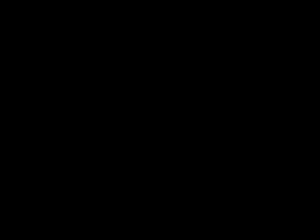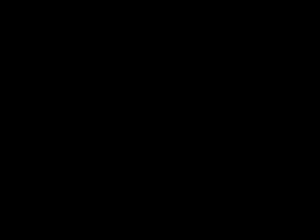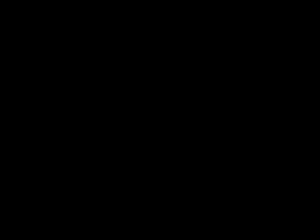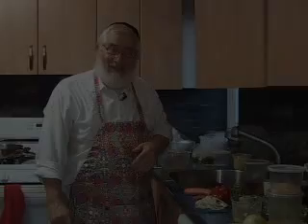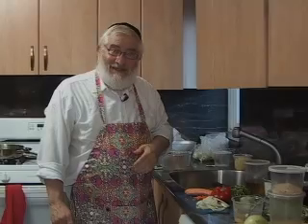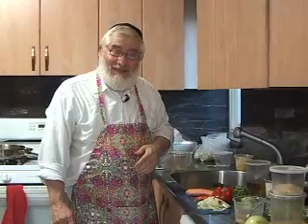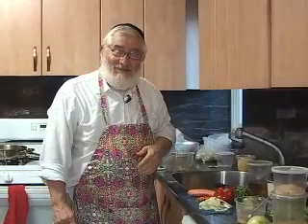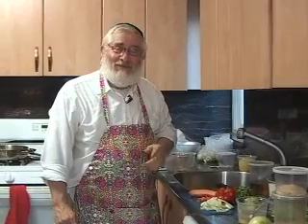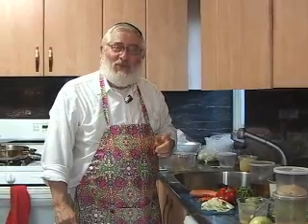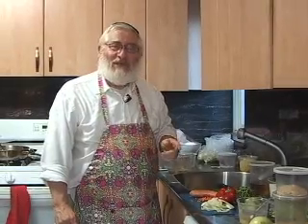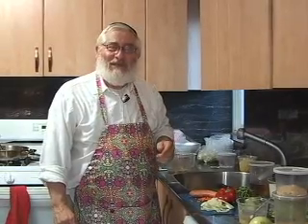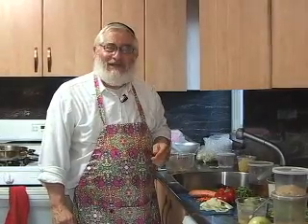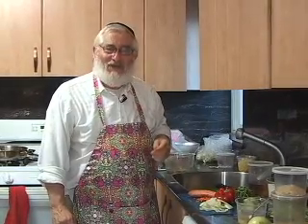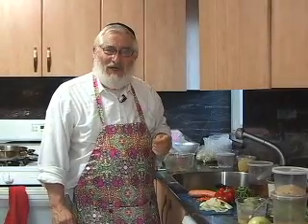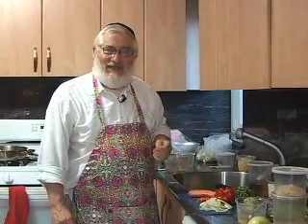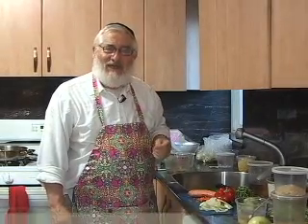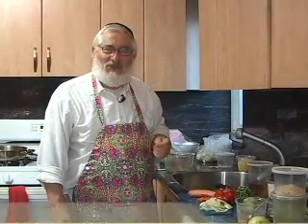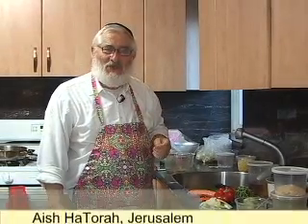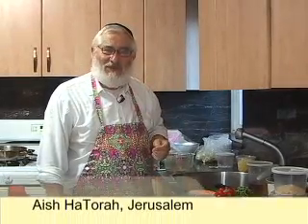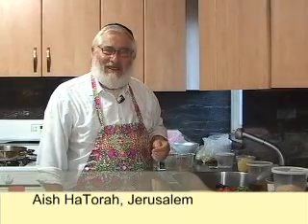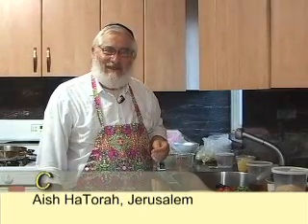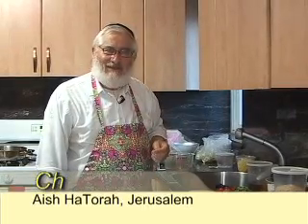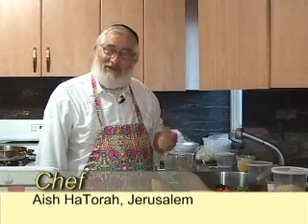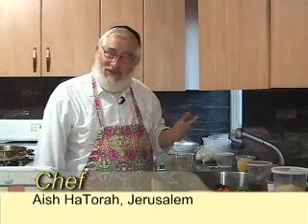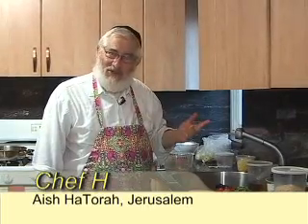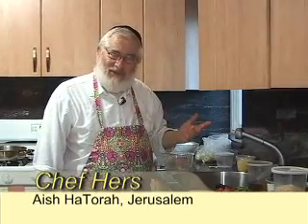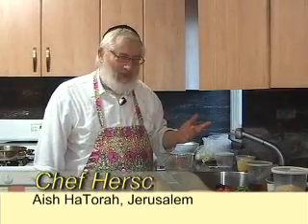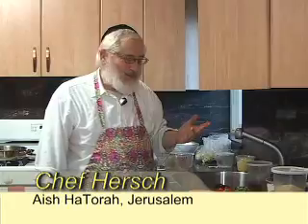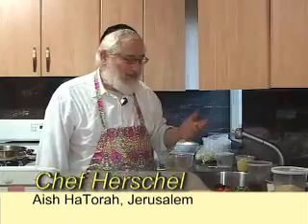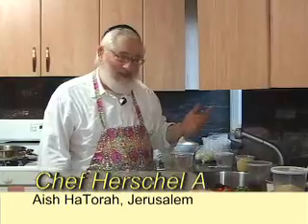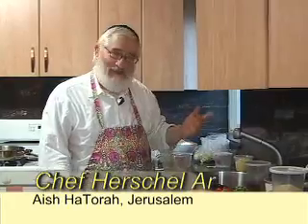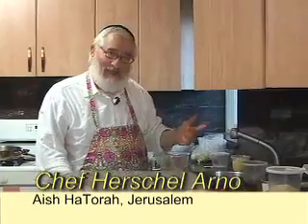This time we're going to make a great Asian noodle salad. Chef Herschel, let's begin.